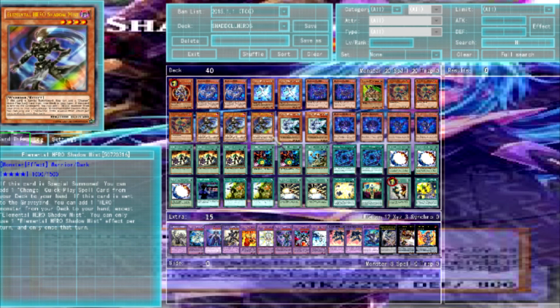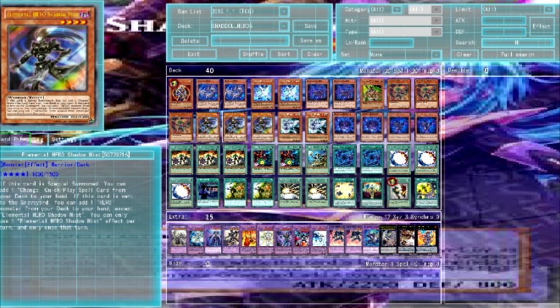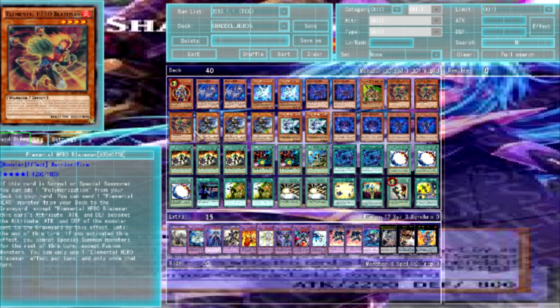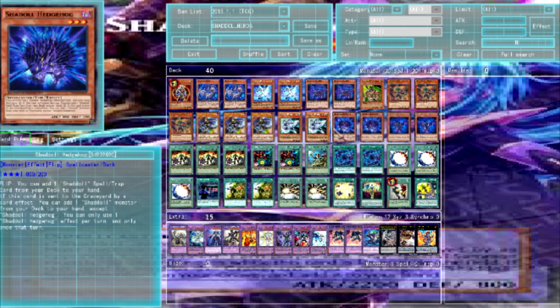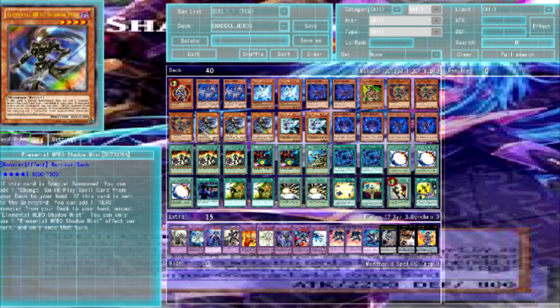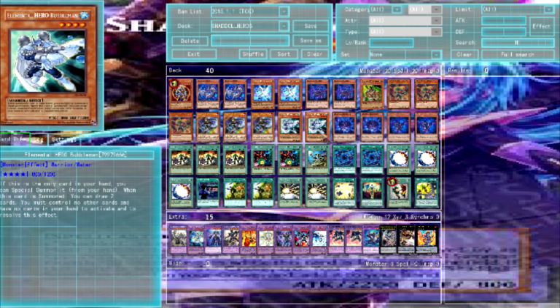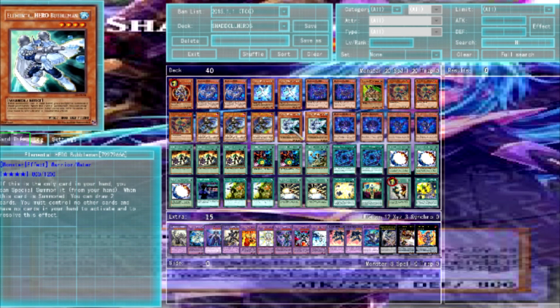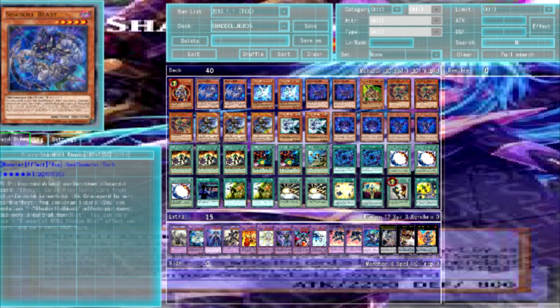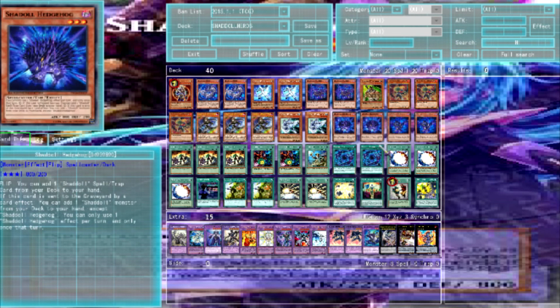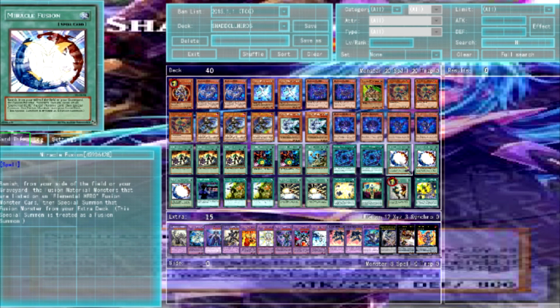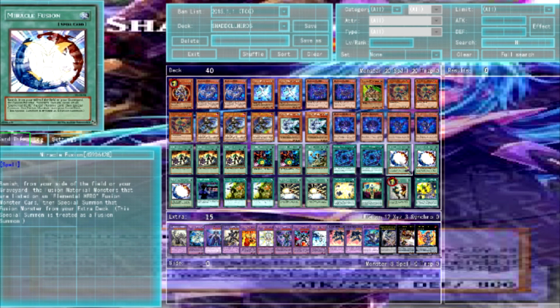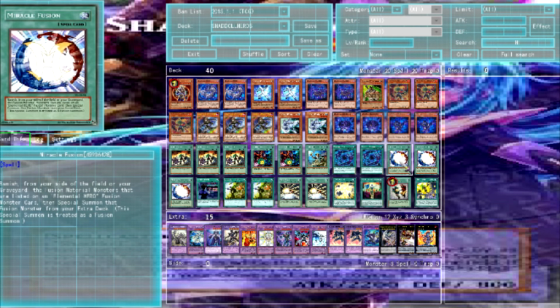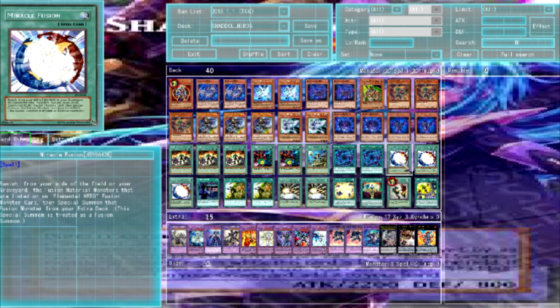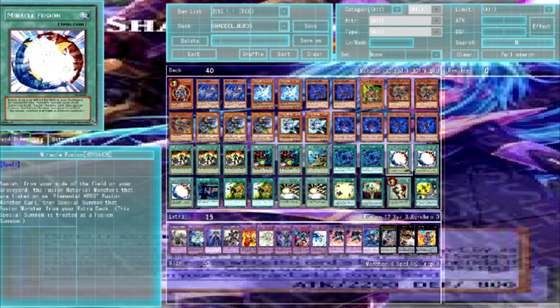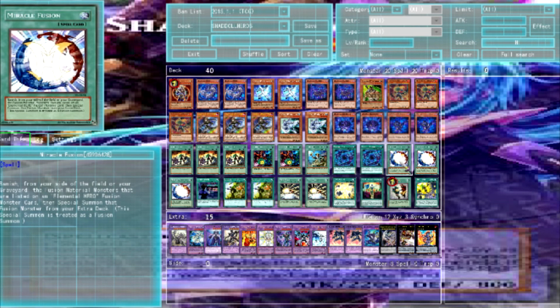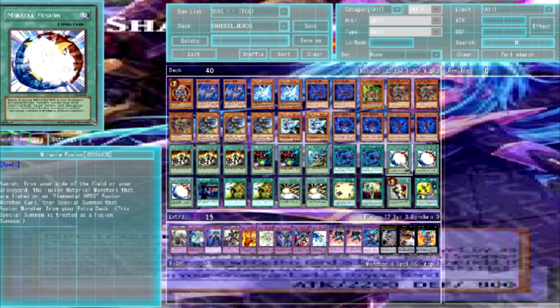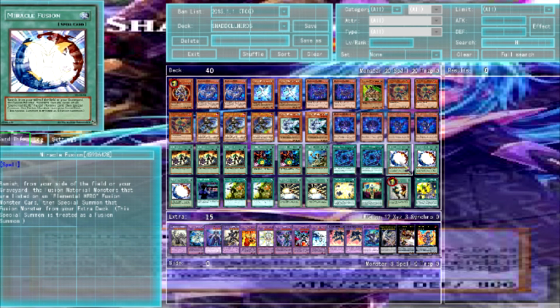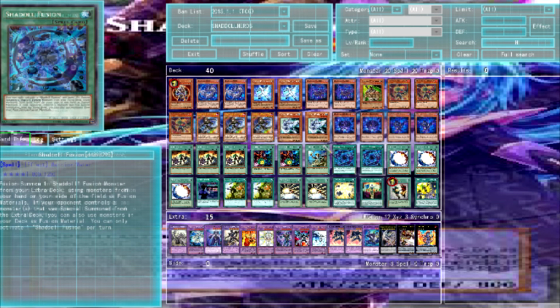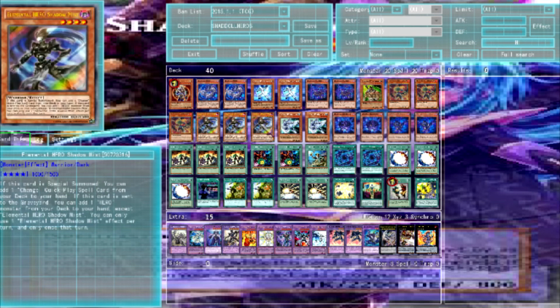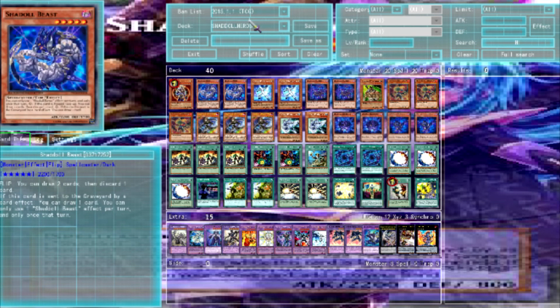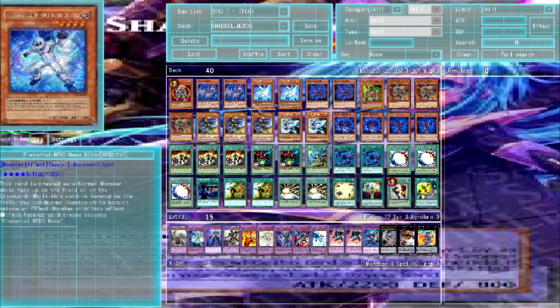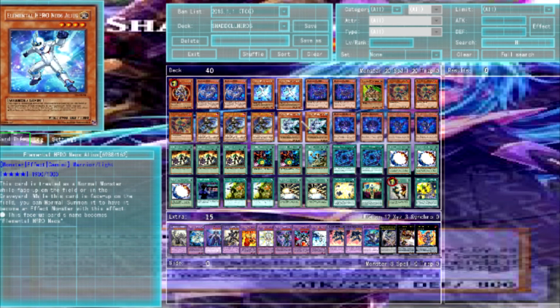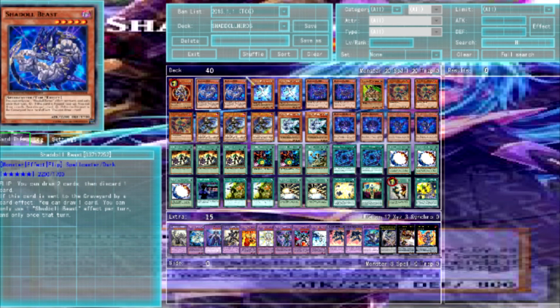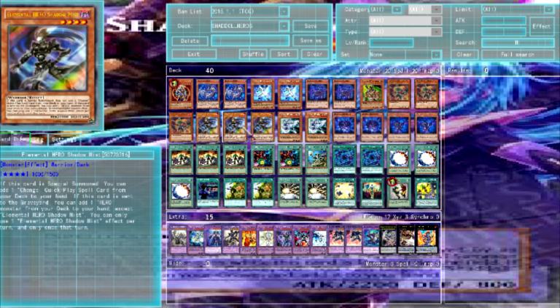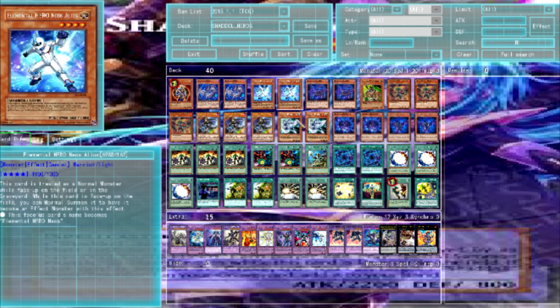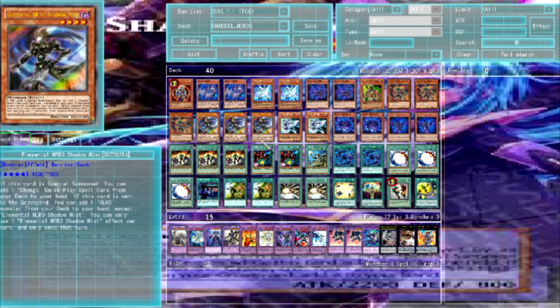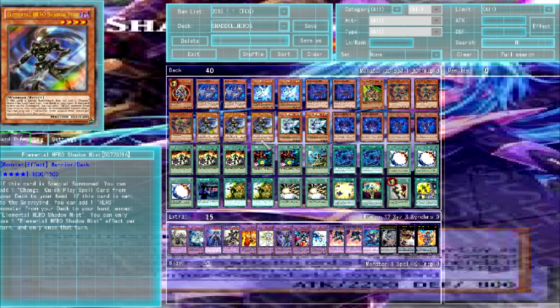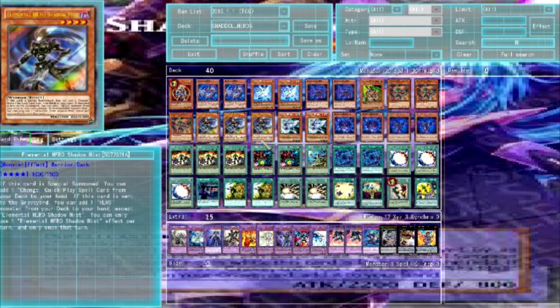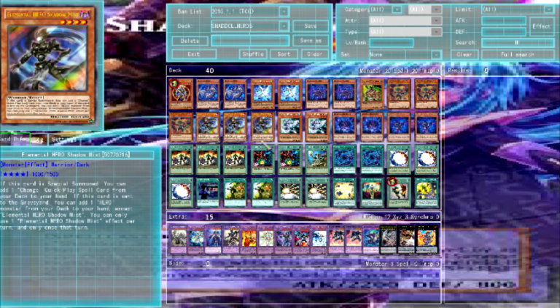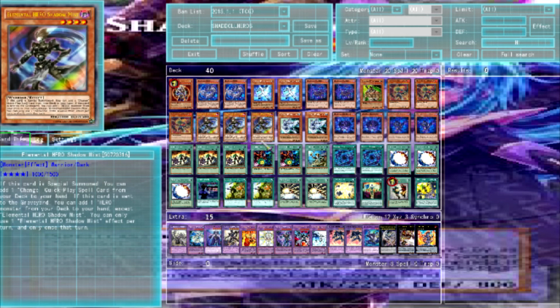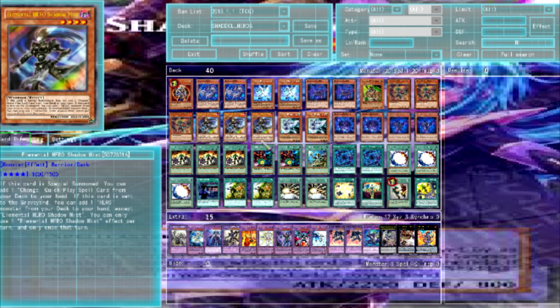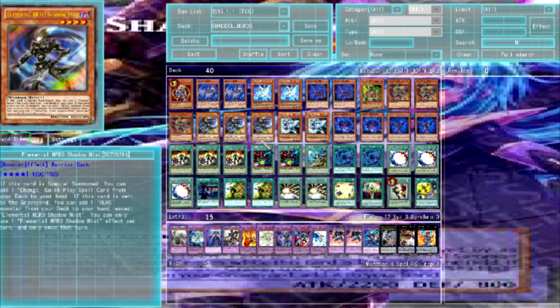You just dump your Grave and then you get Miracle Fusion, and then you can just start making your Elemental Heroes, and it just works really well.